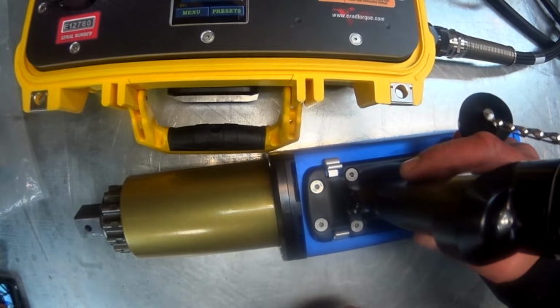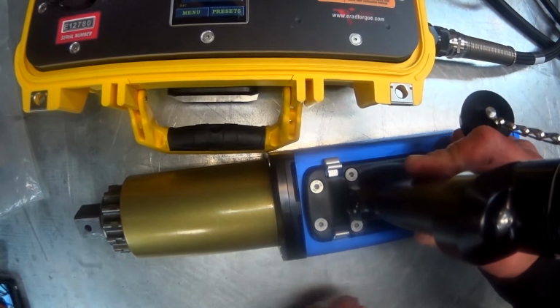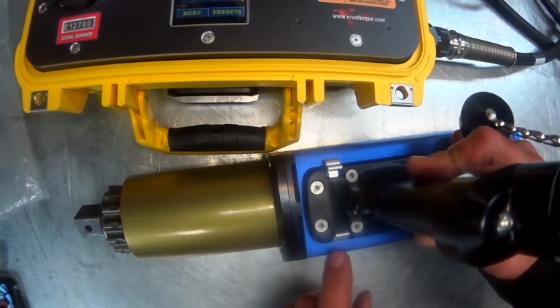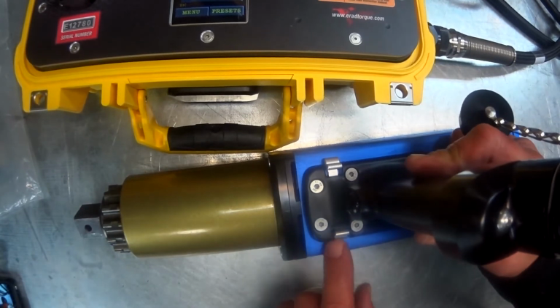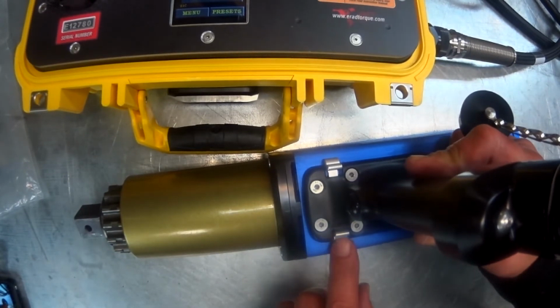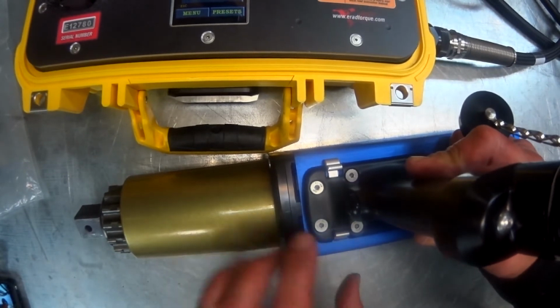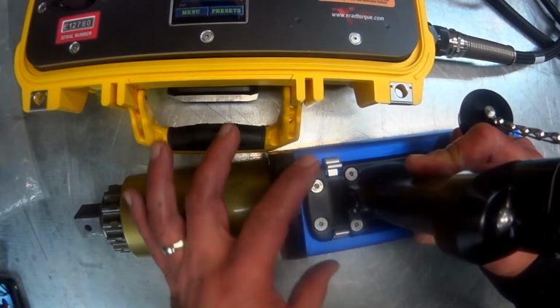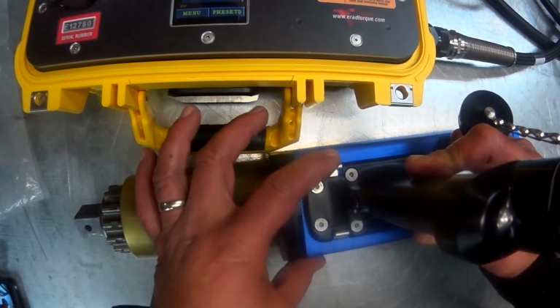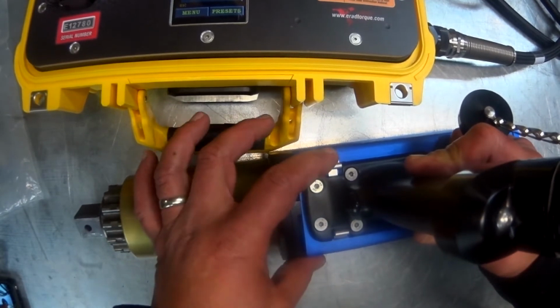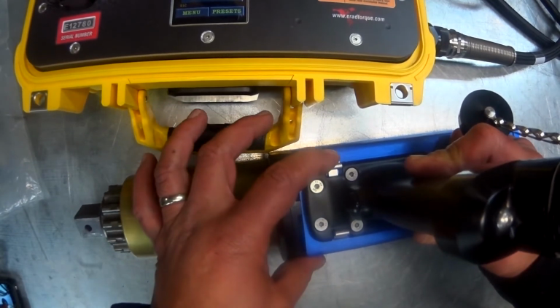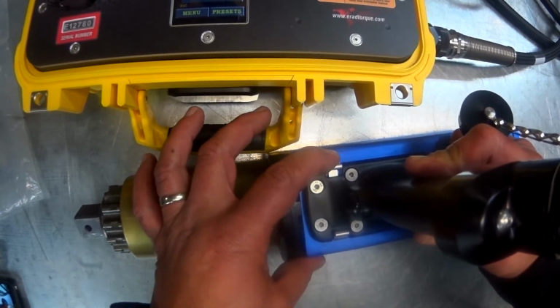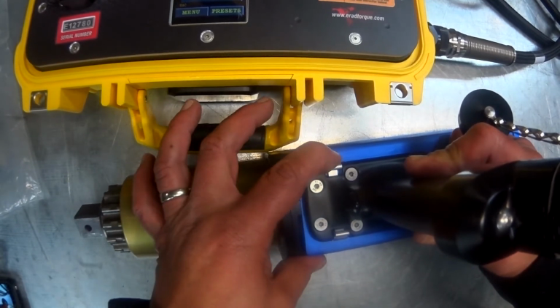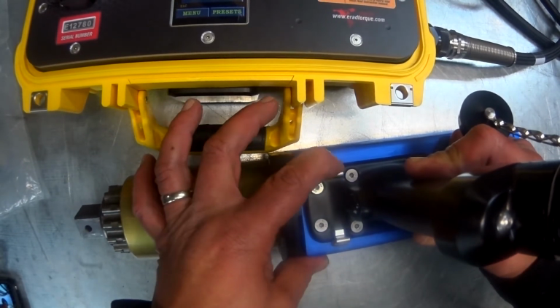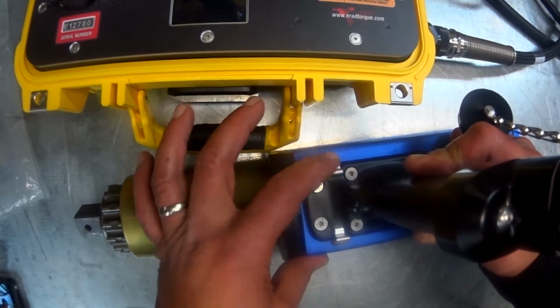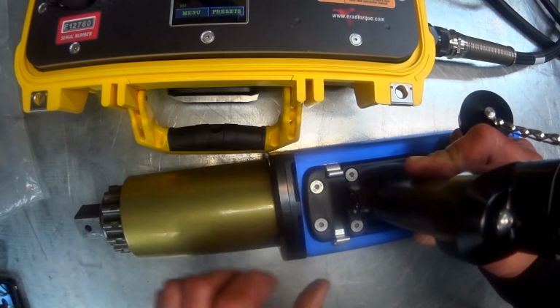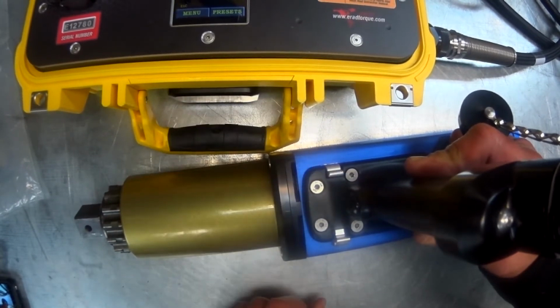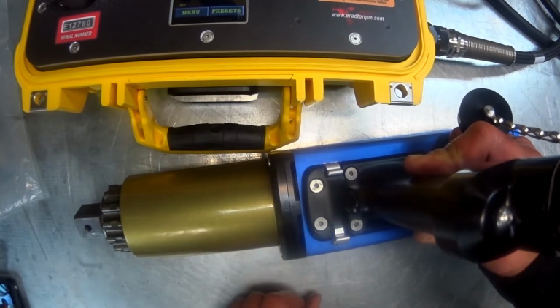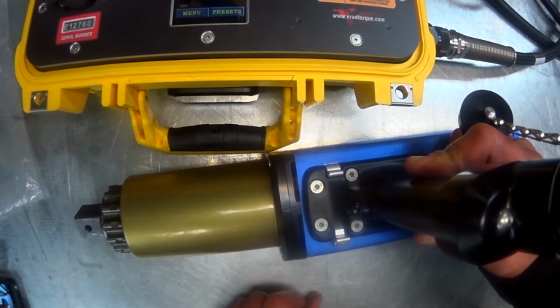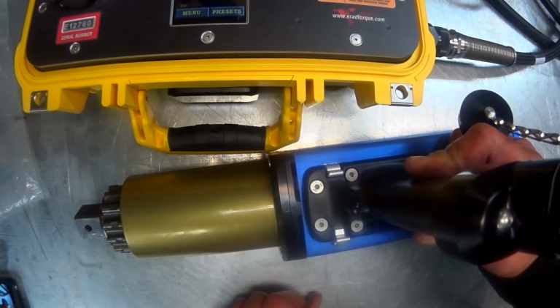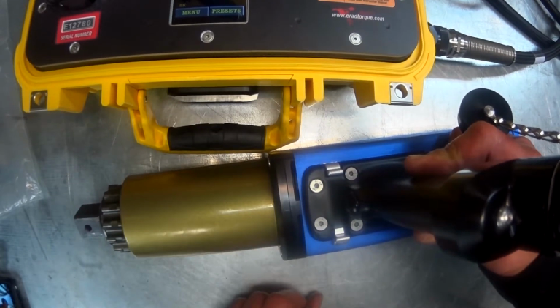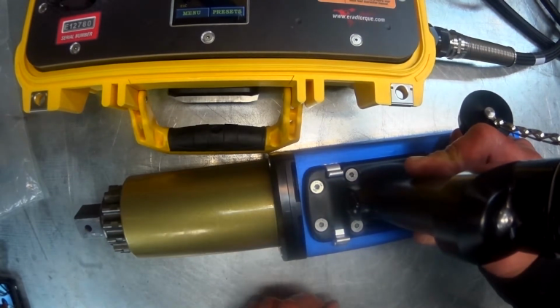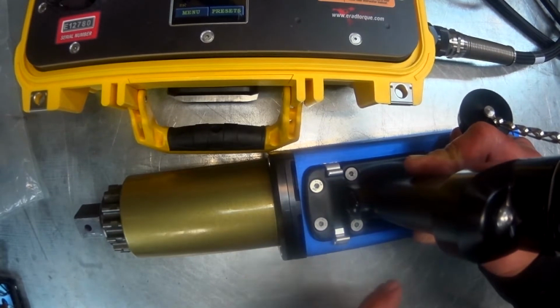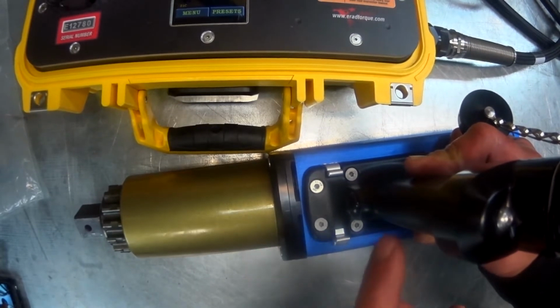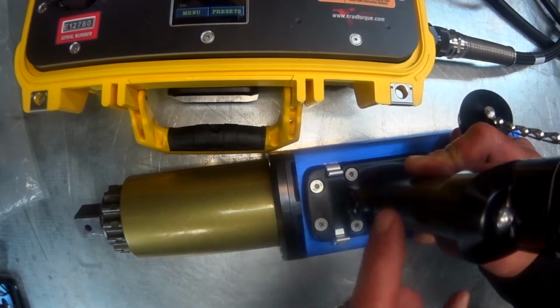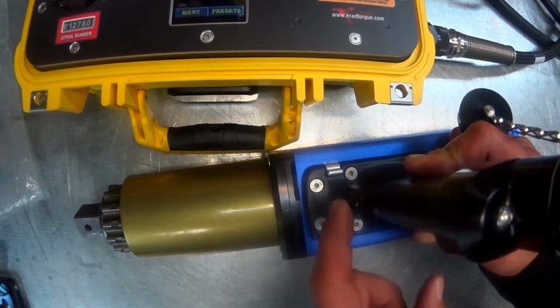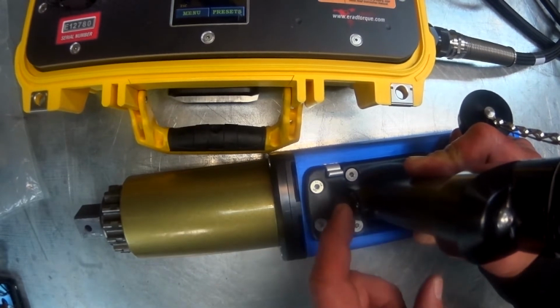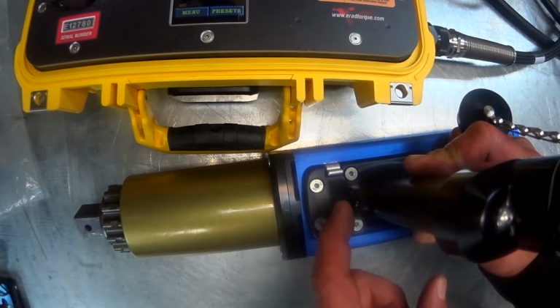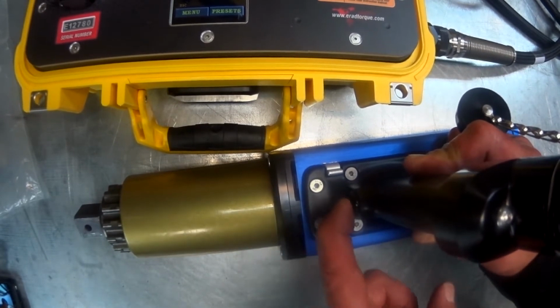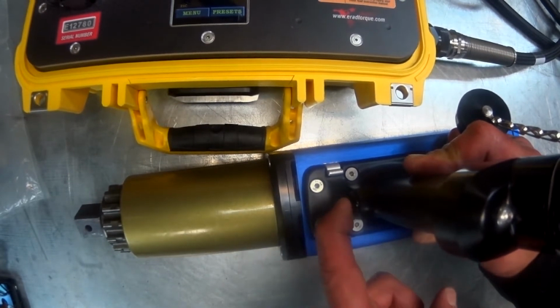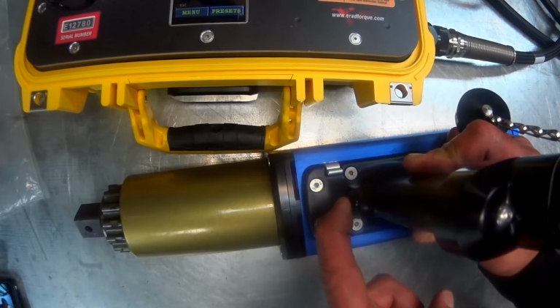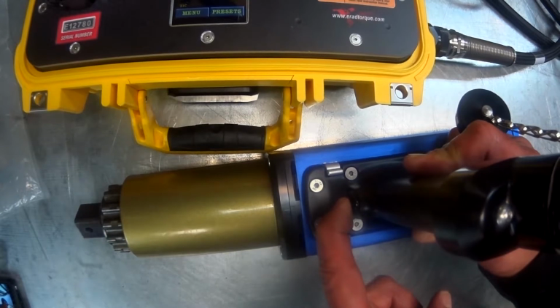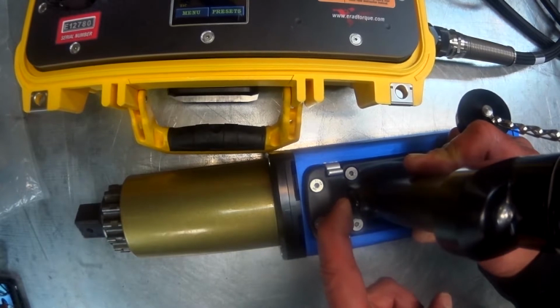Now hit the switch to put it in reverse and make sure that the drive does in fact move in the reverse direction.